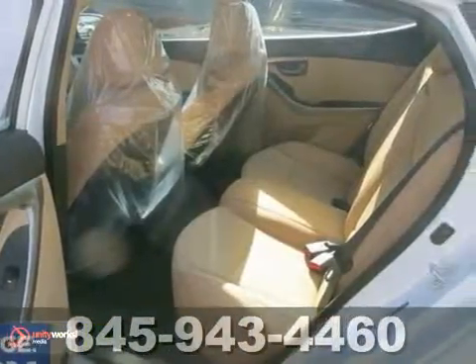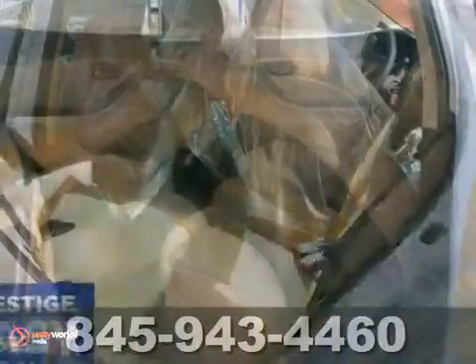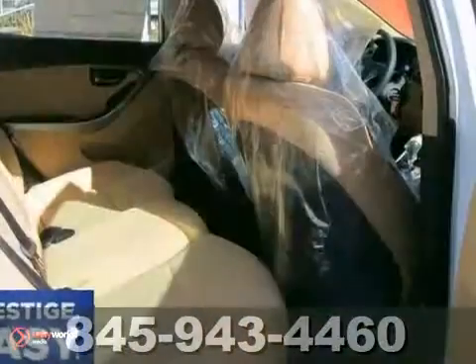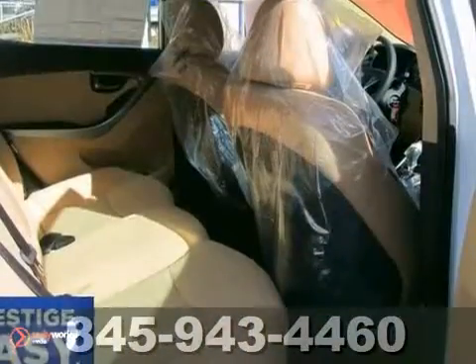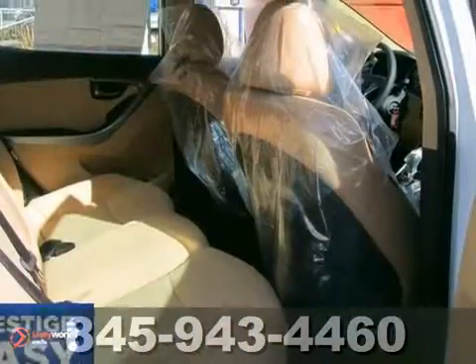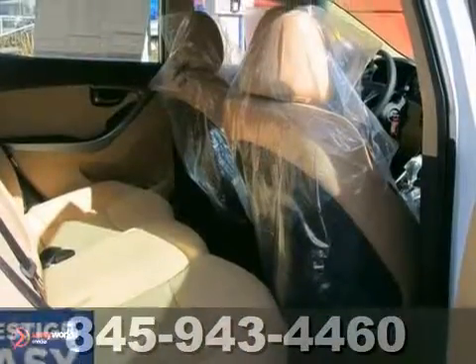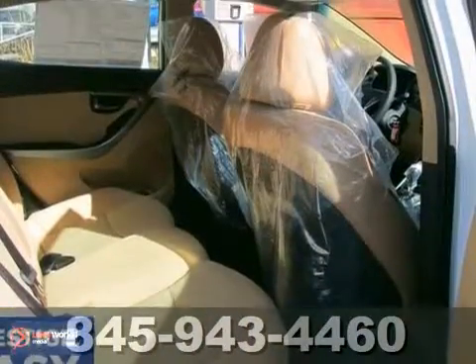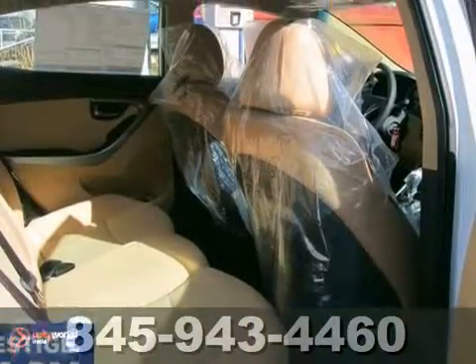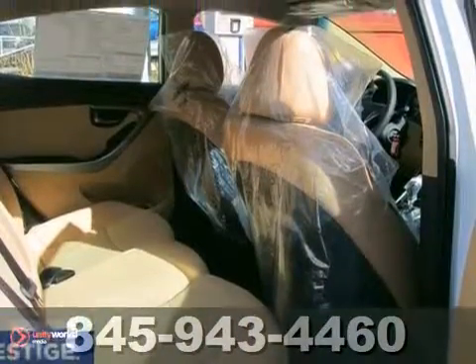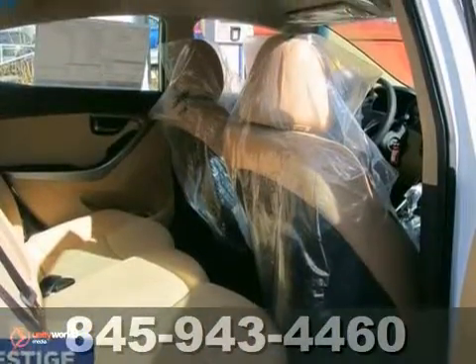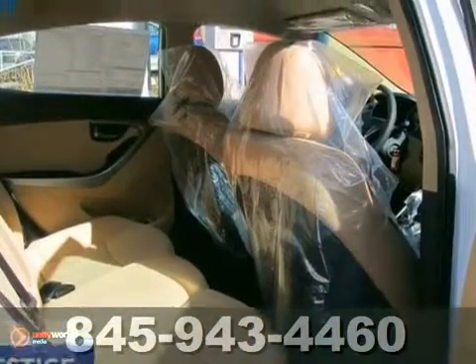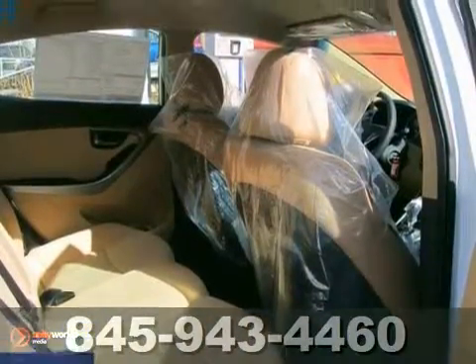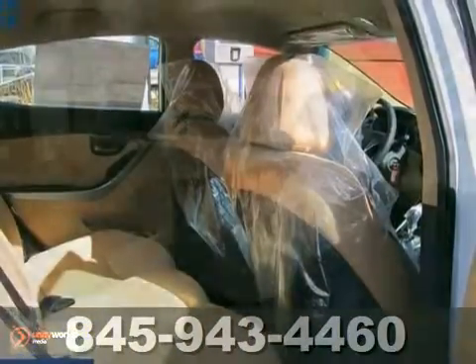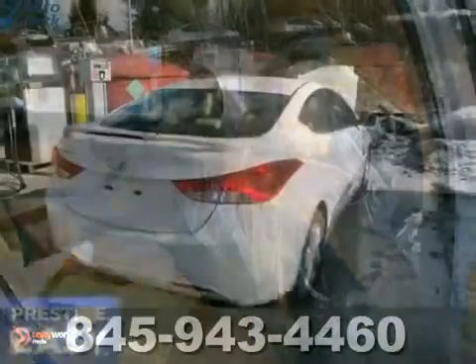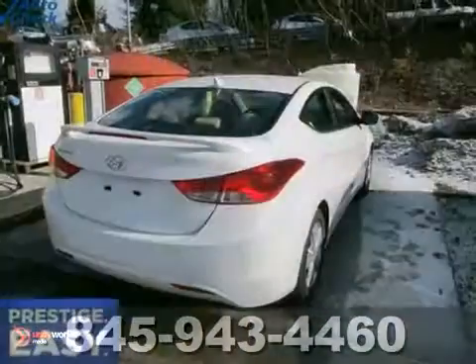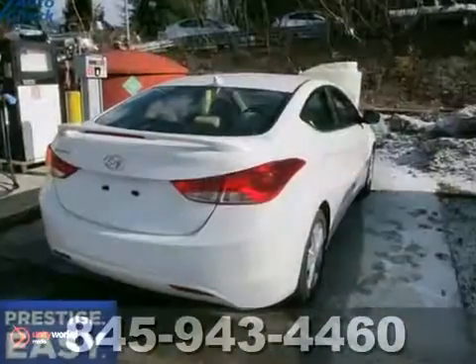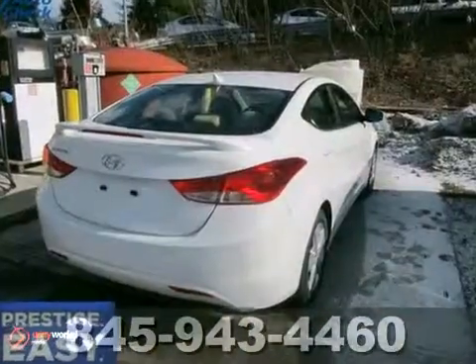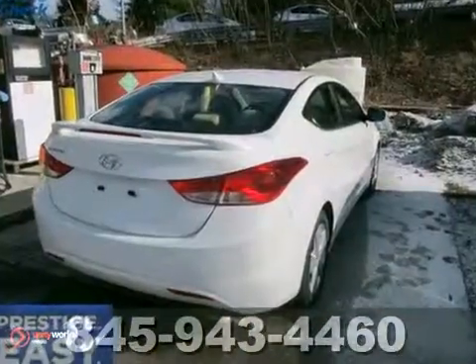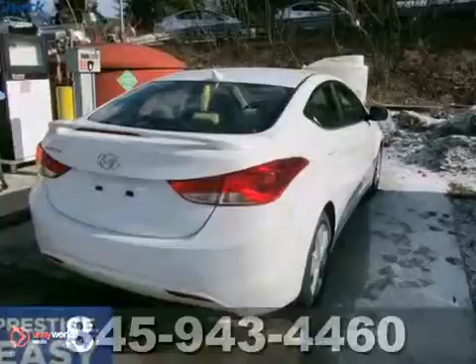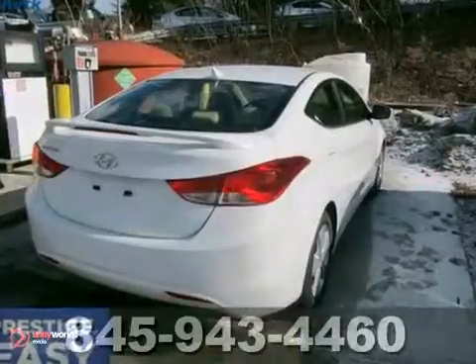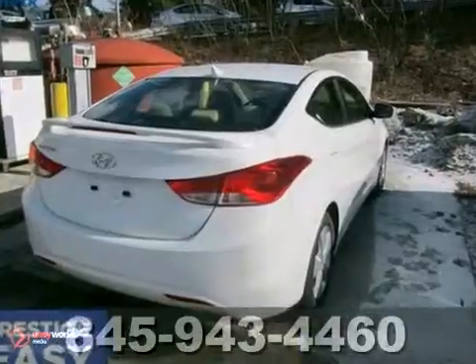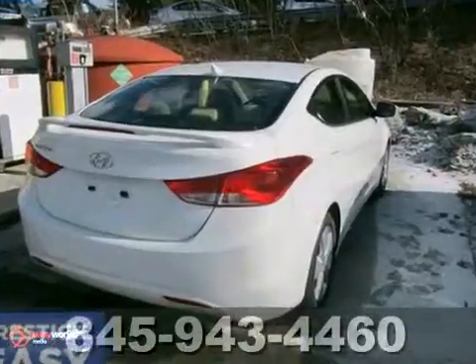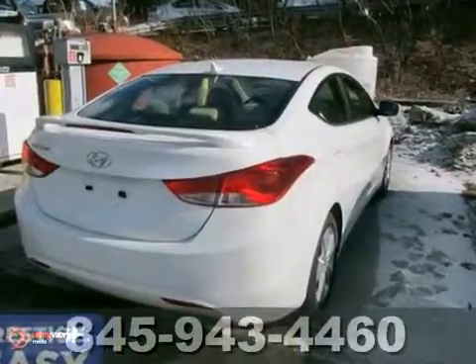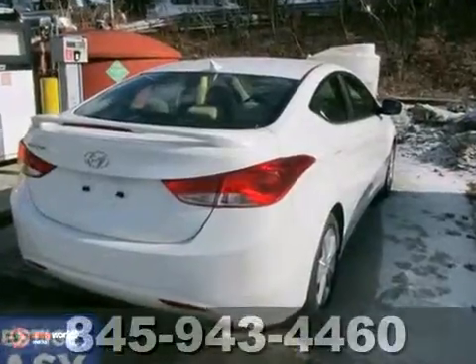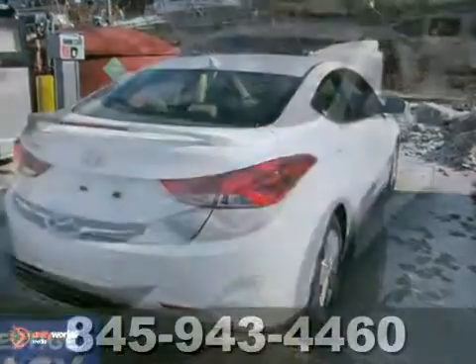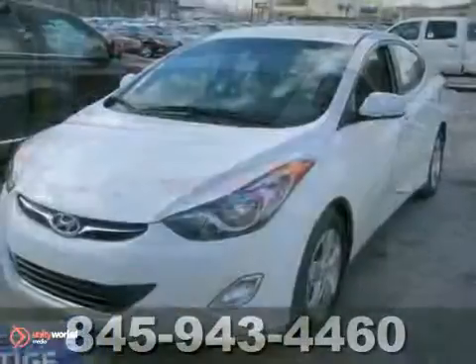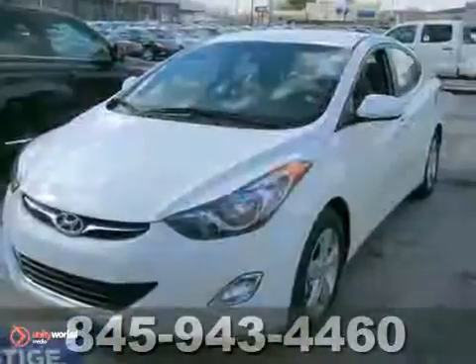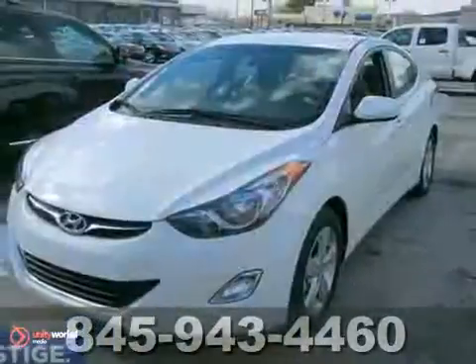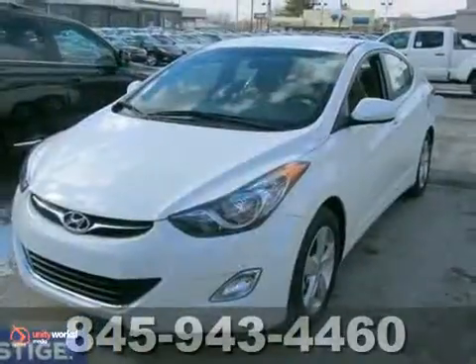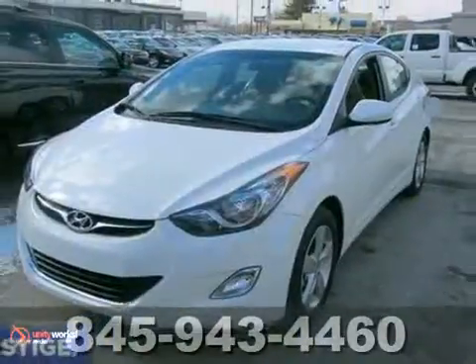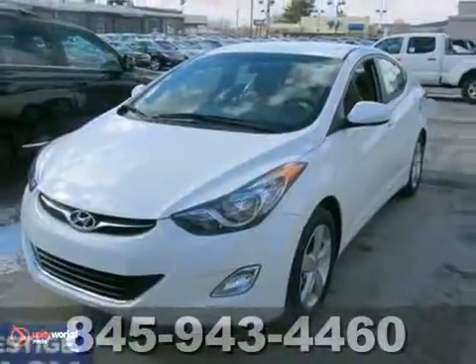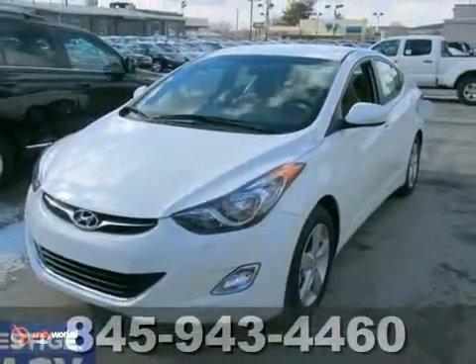It features heated mirrors, keyless entry, a CD player and a rear spoiler. Come take a look.